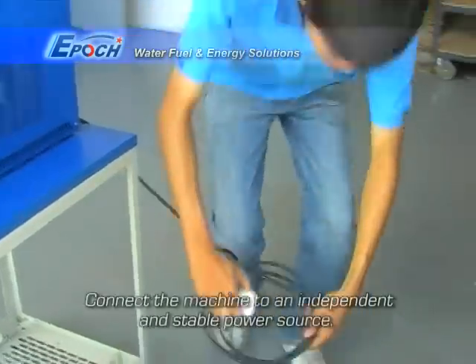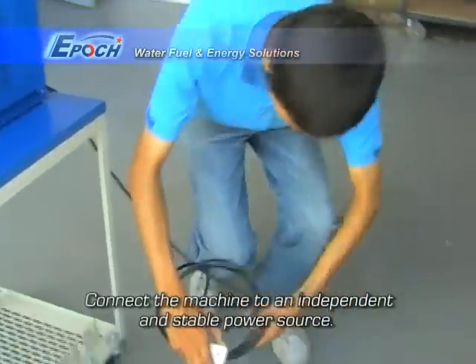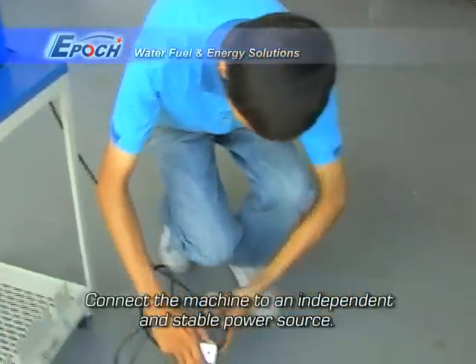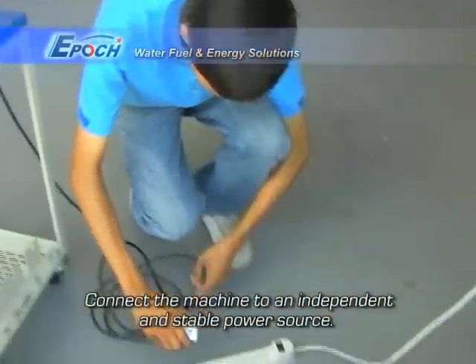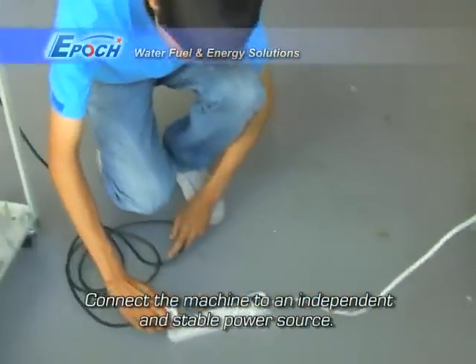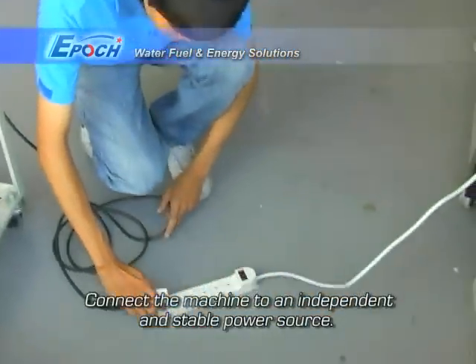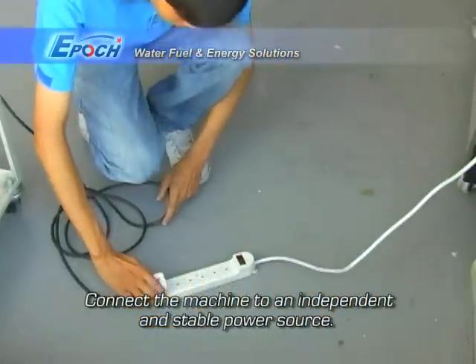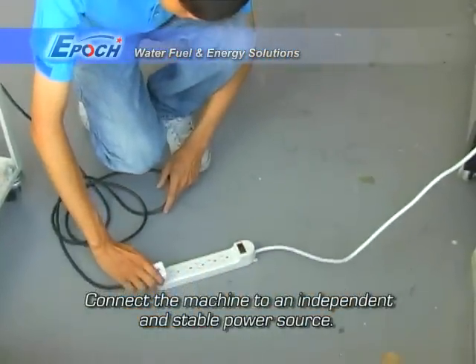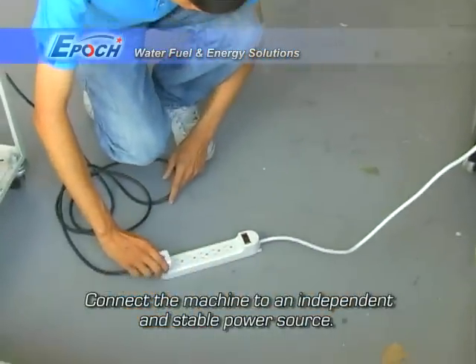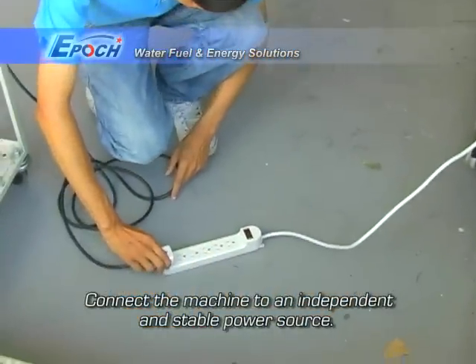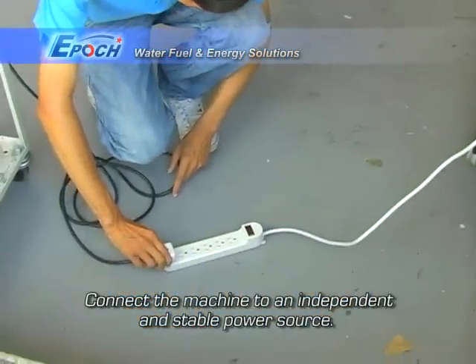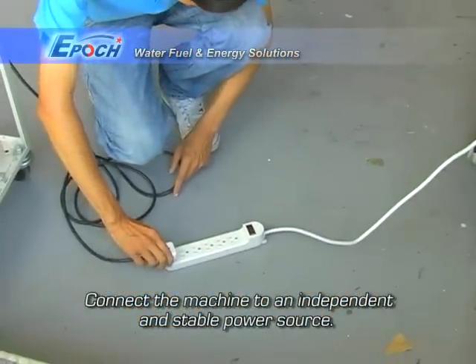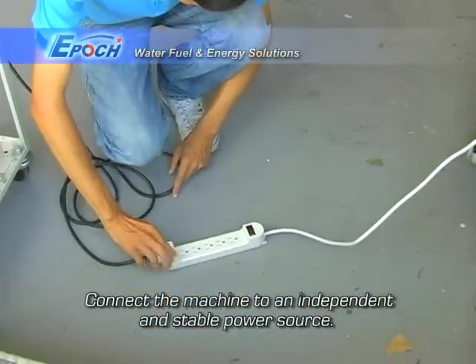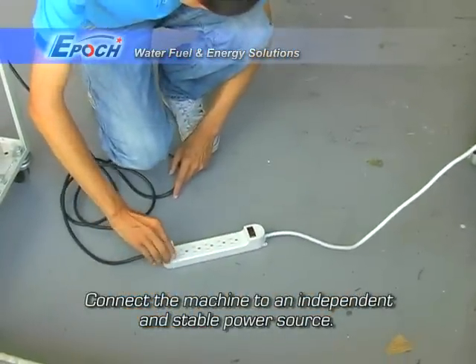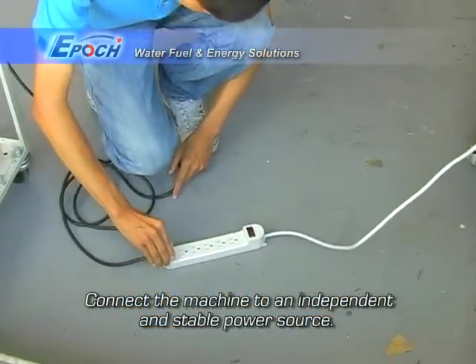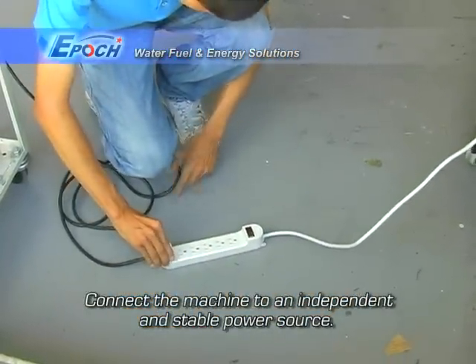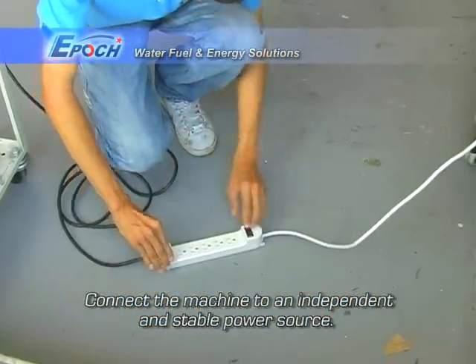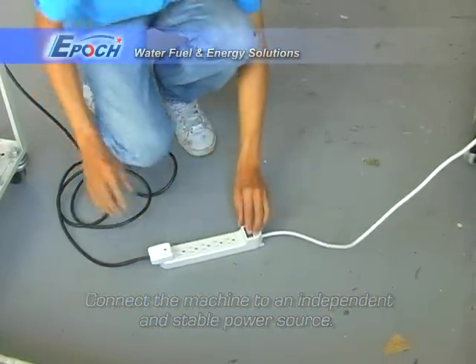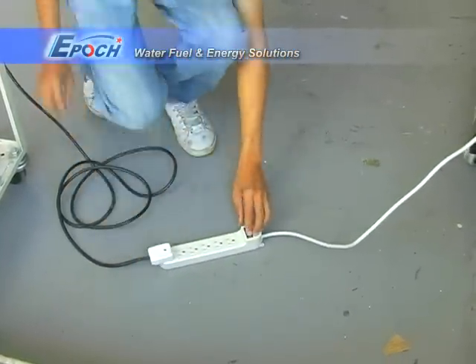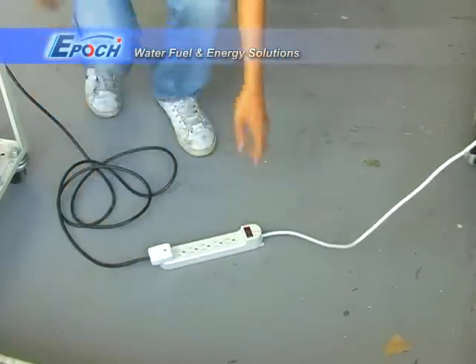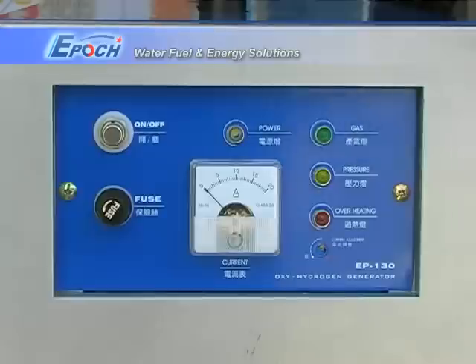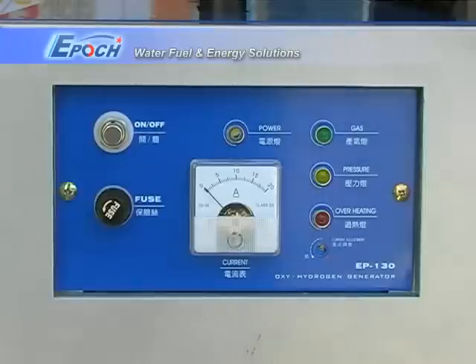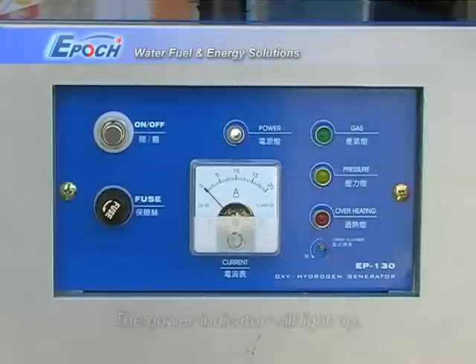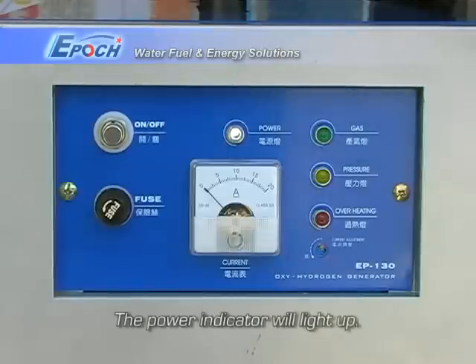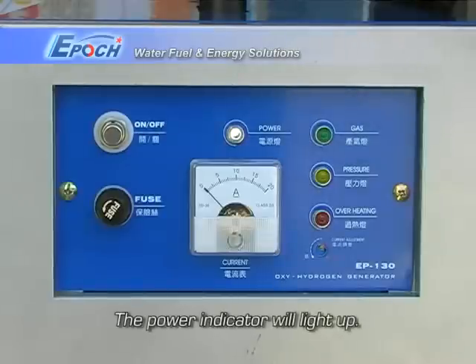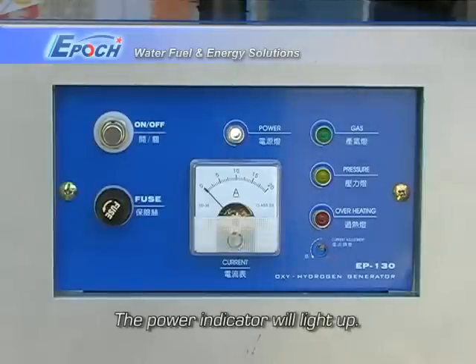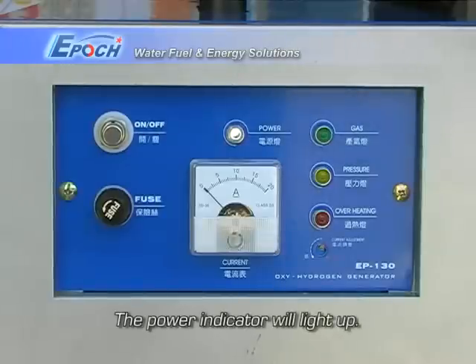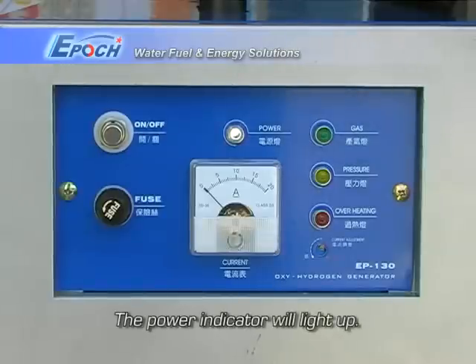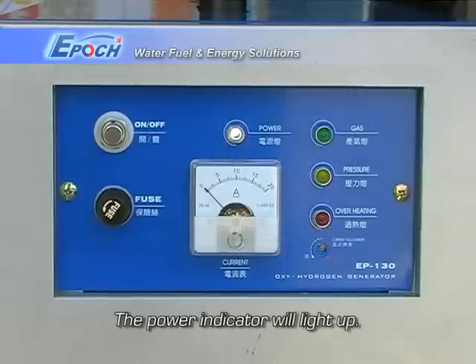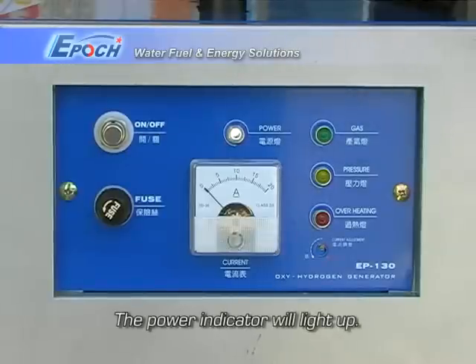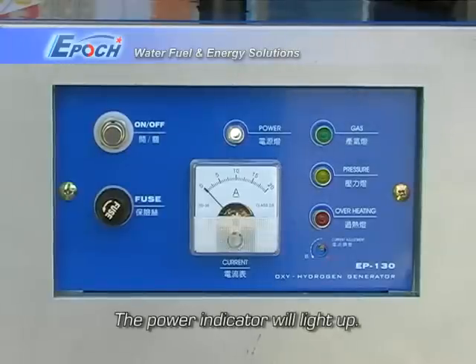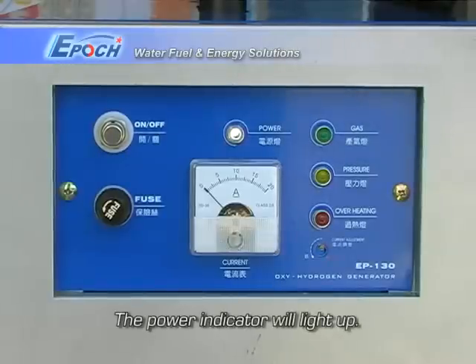Now, connect the machine to an independent and stable power source. The power indicator will light up.